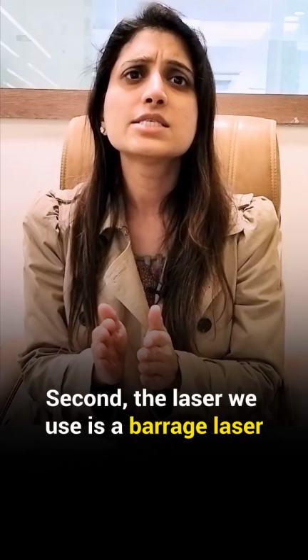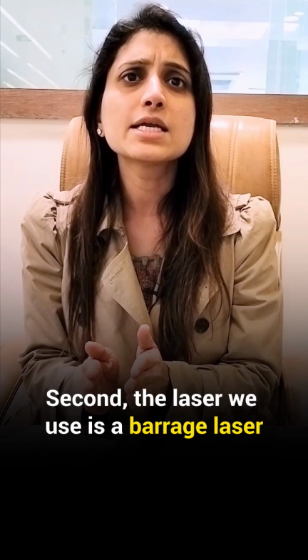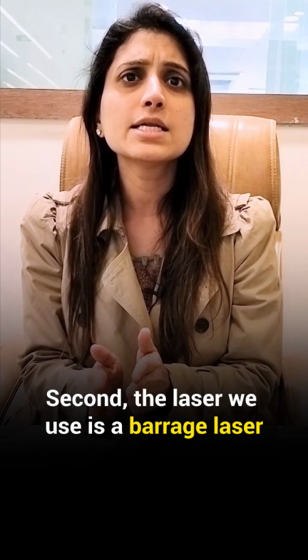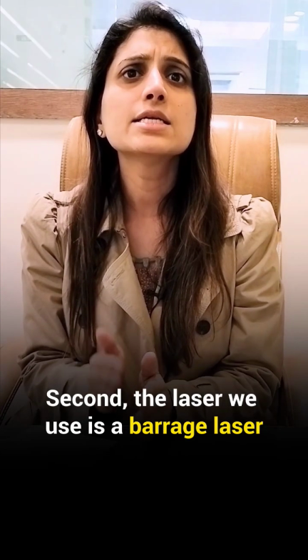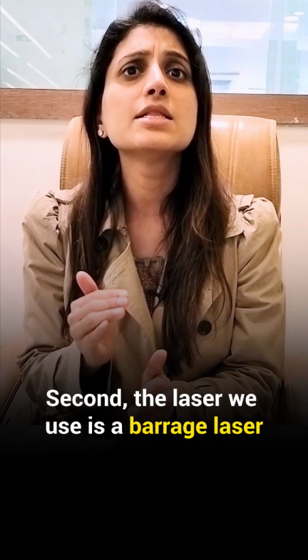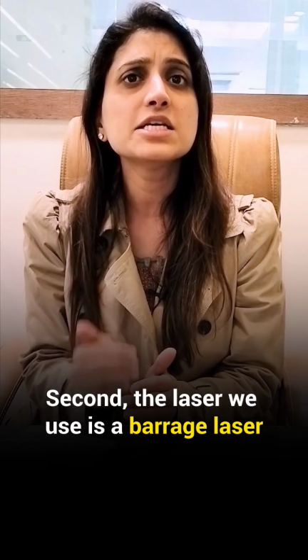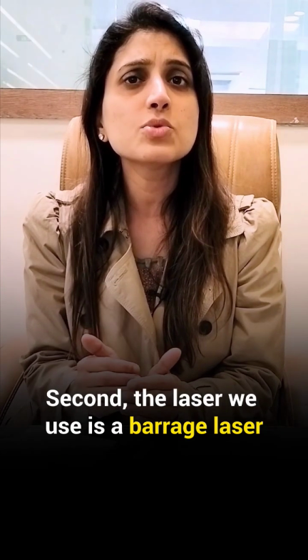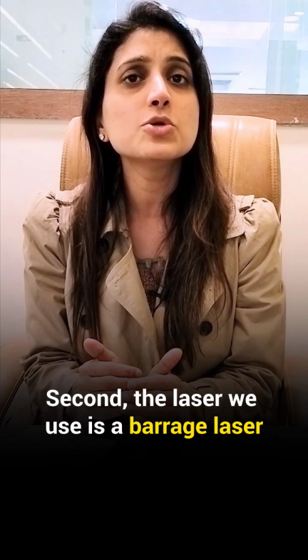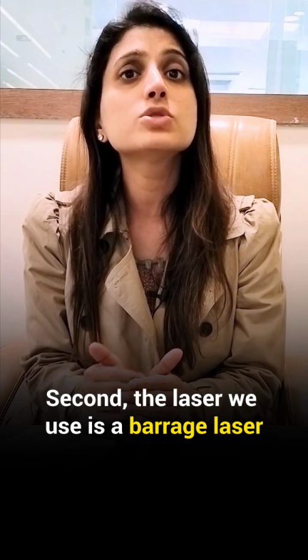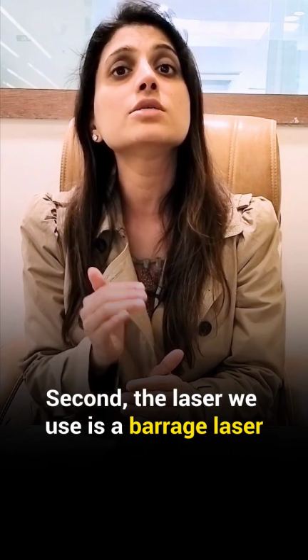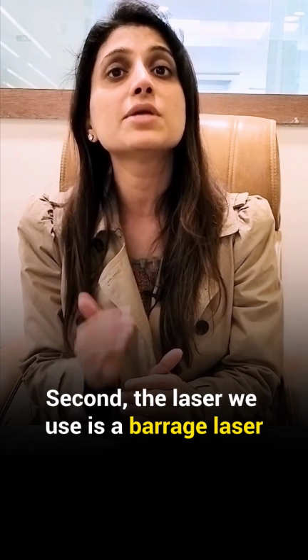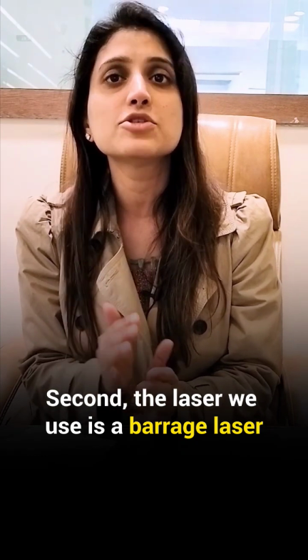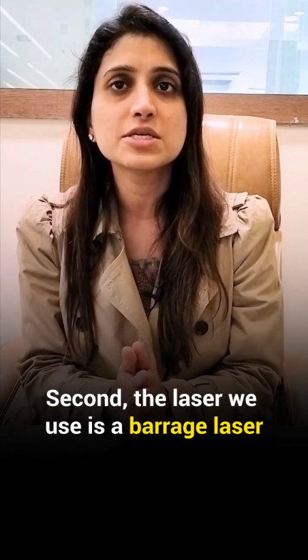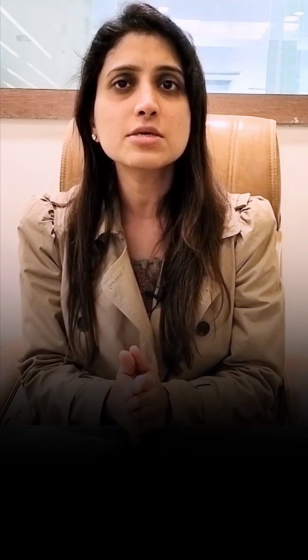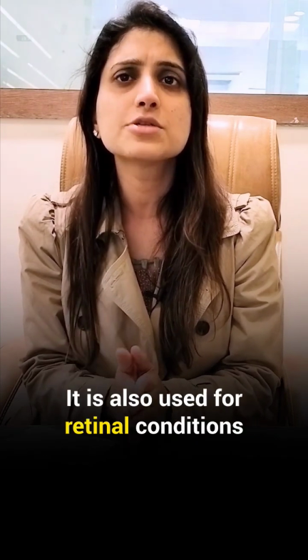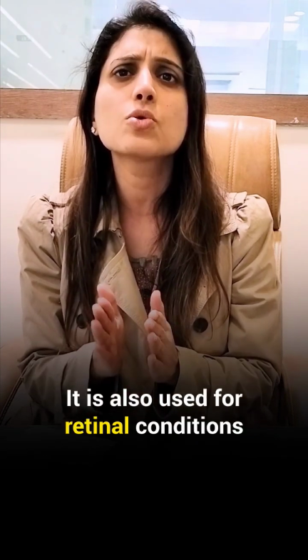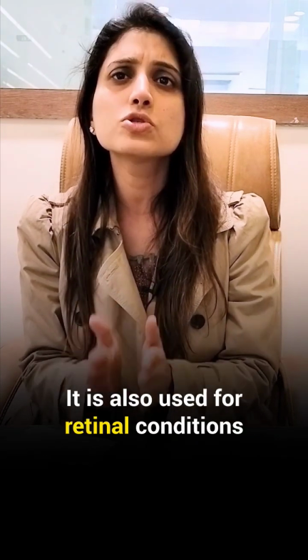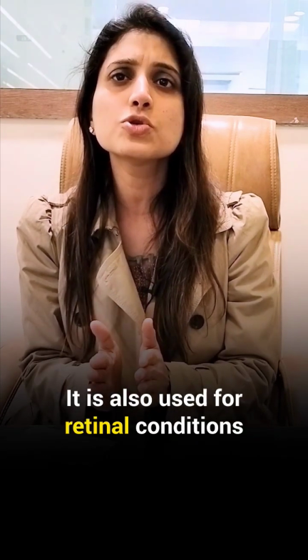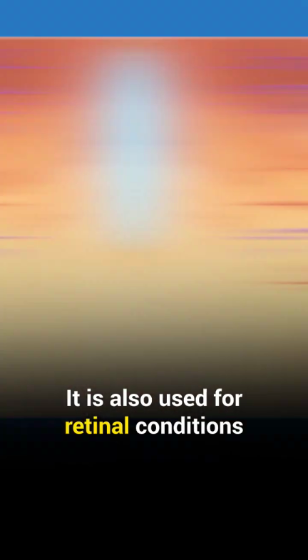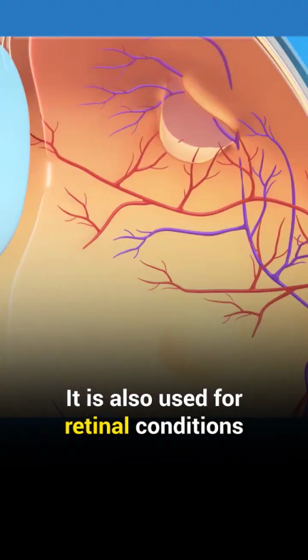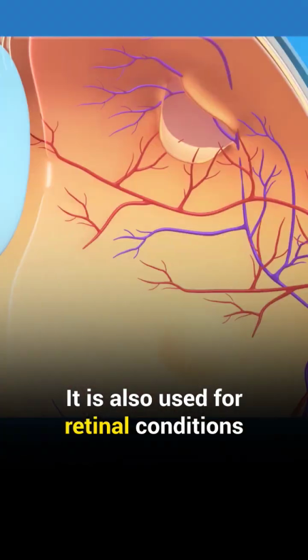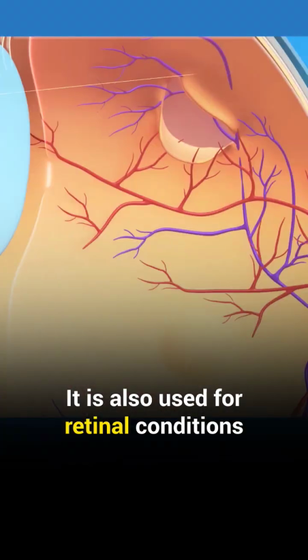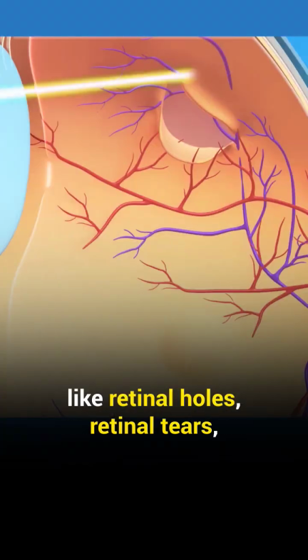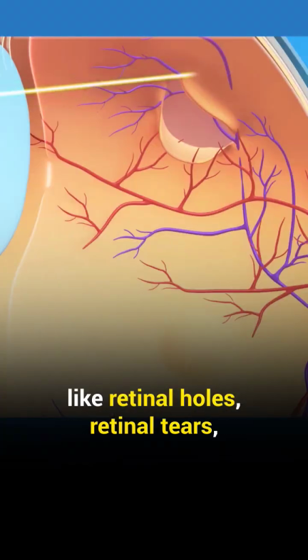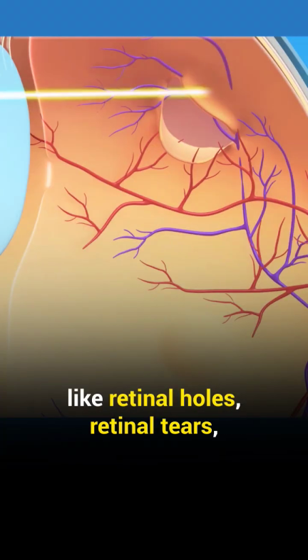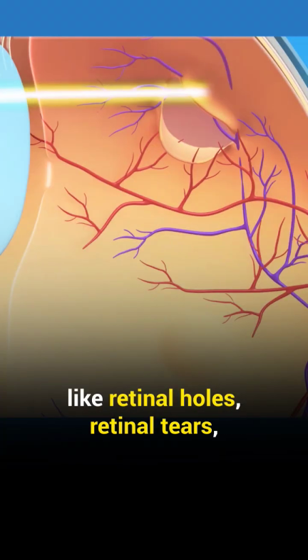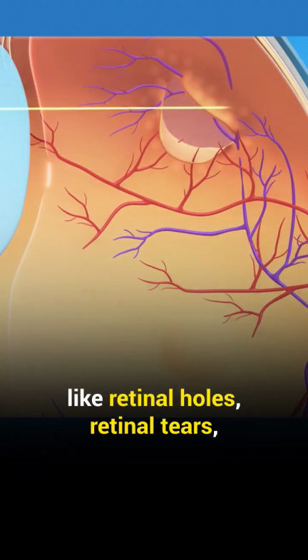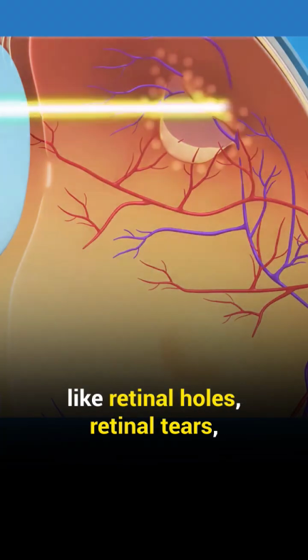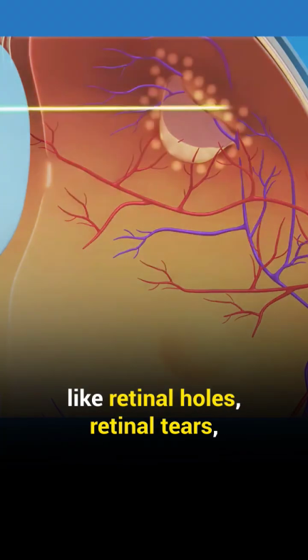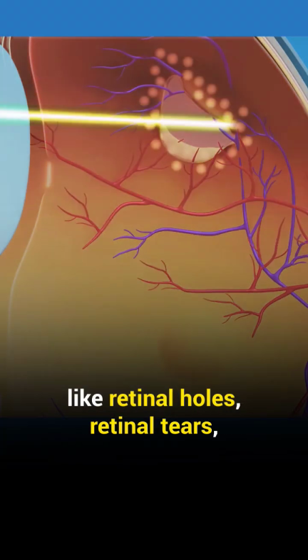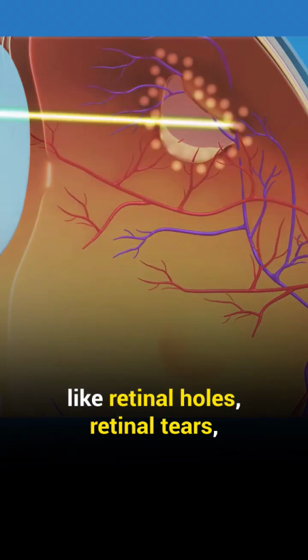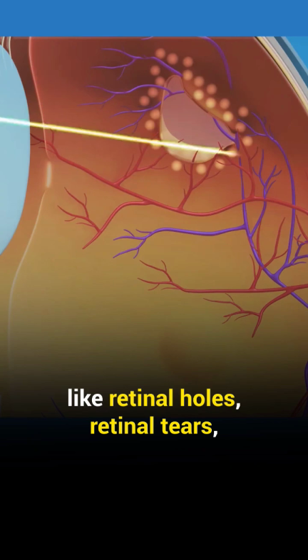Secondly, the laser we use is barrage laser. It is also used for retinal conditions like retinal hole or retinal tear.